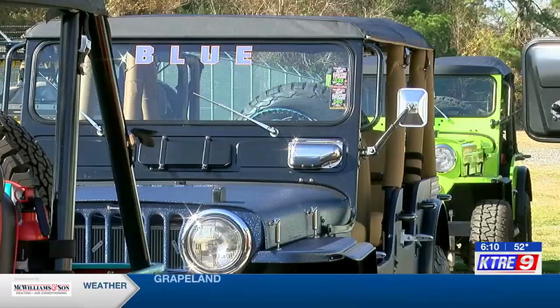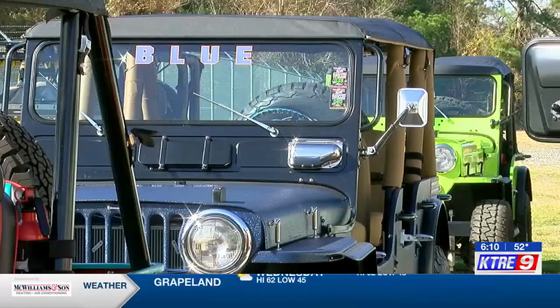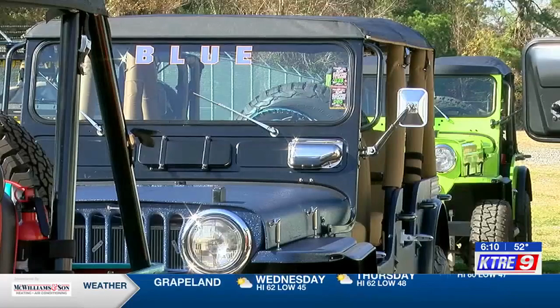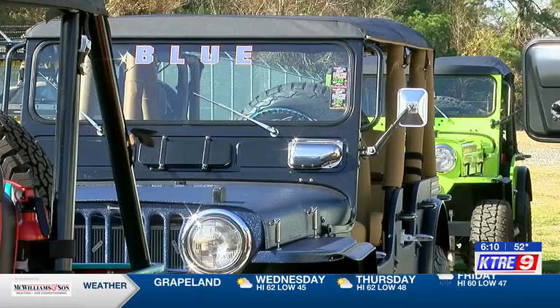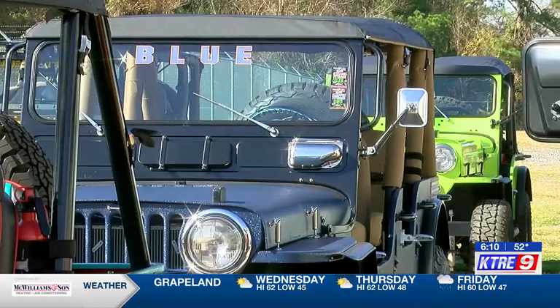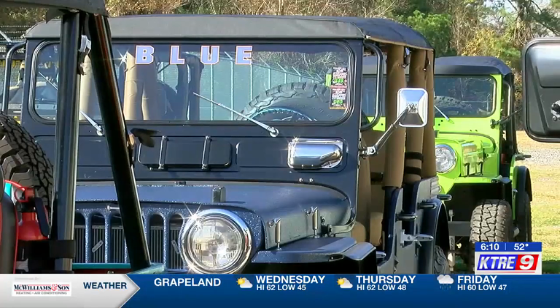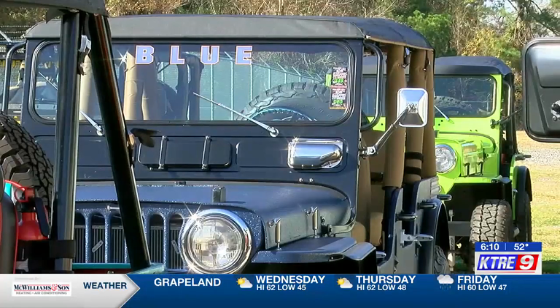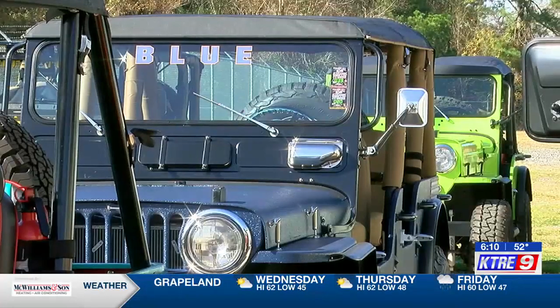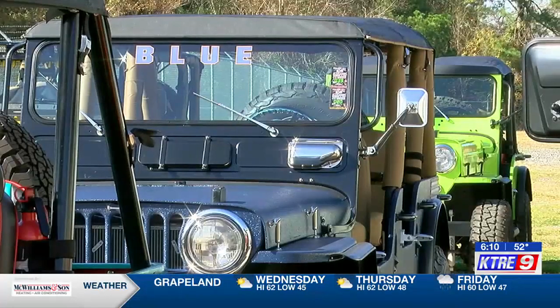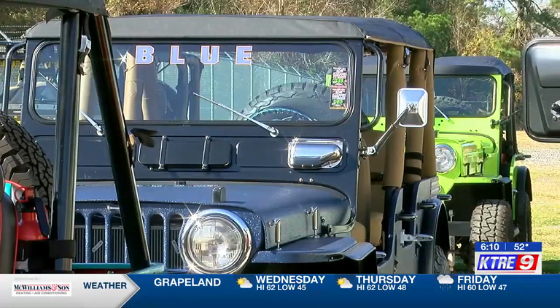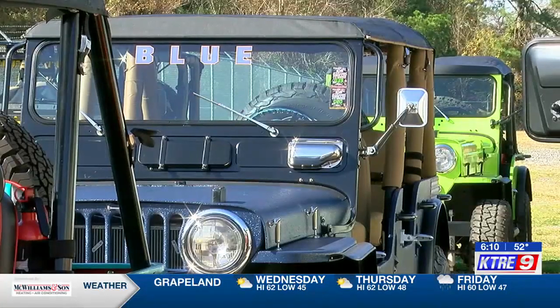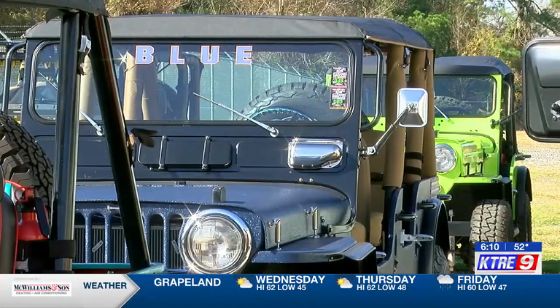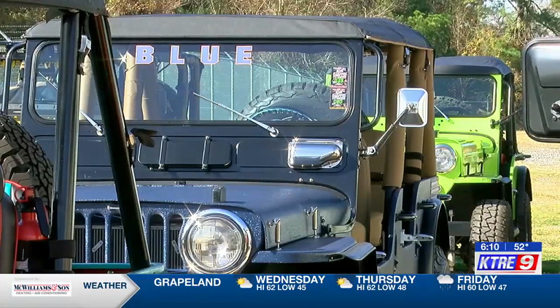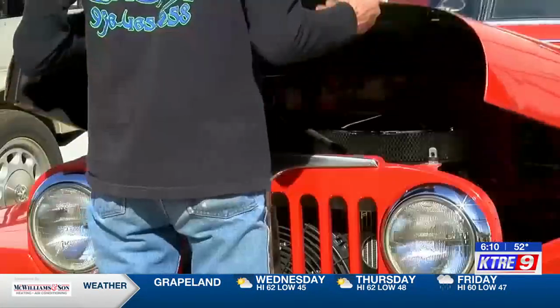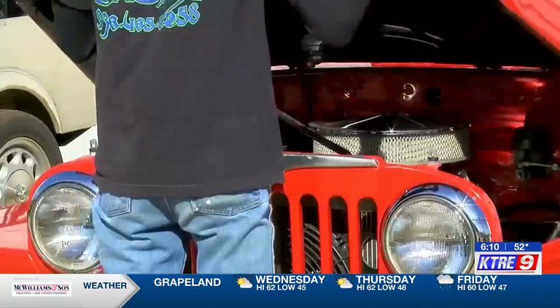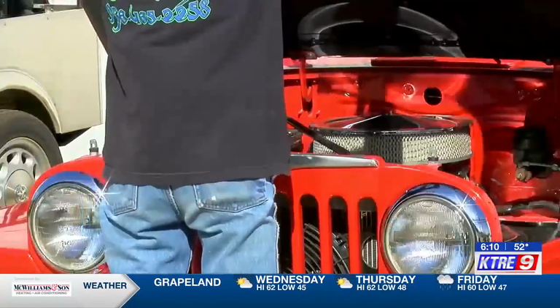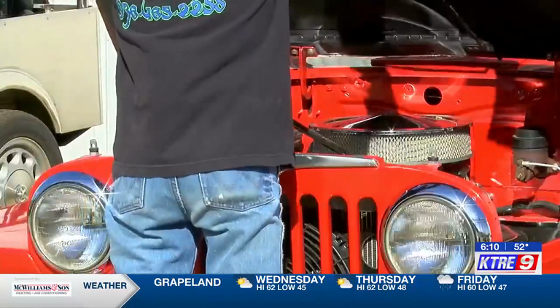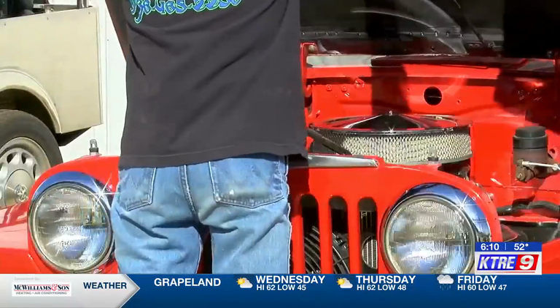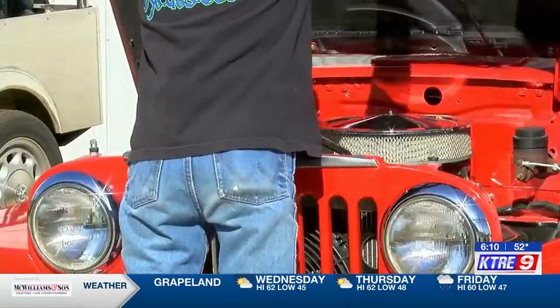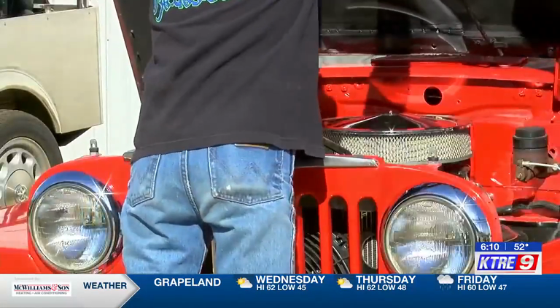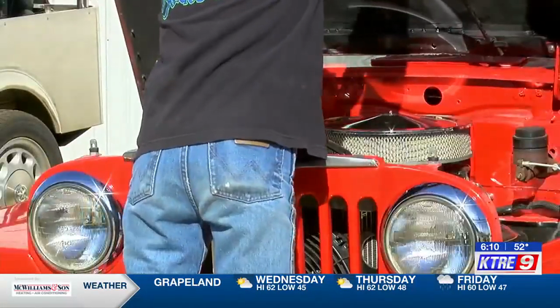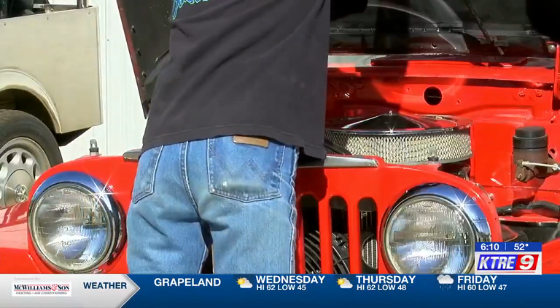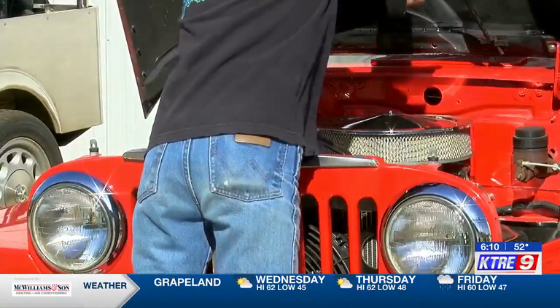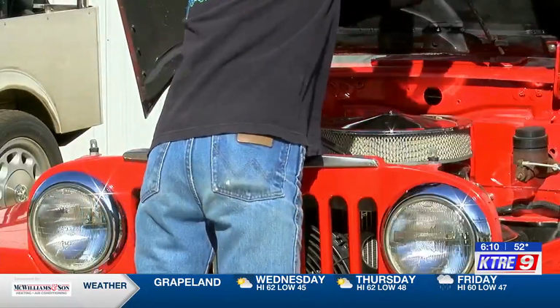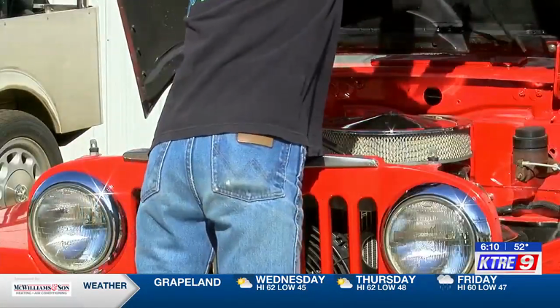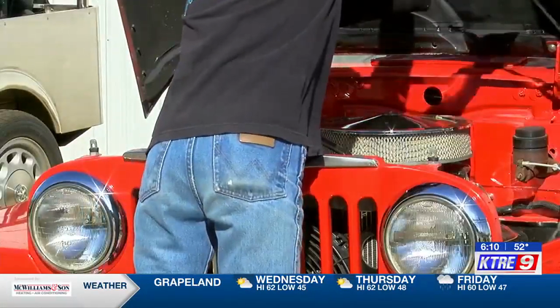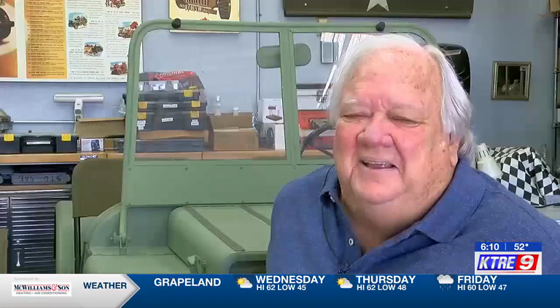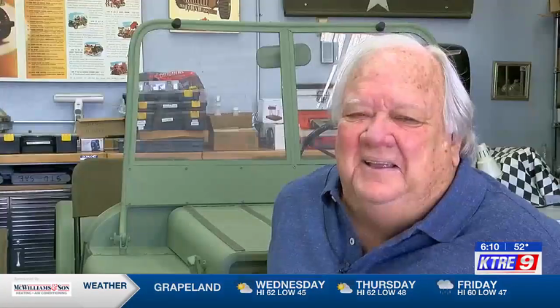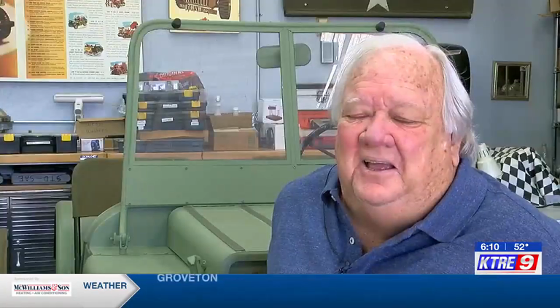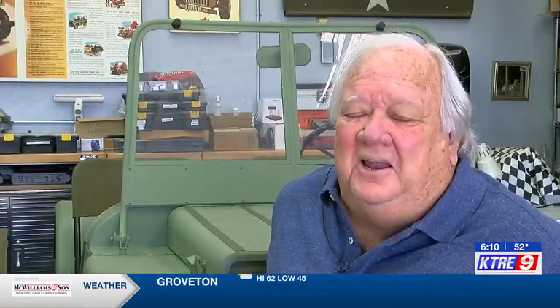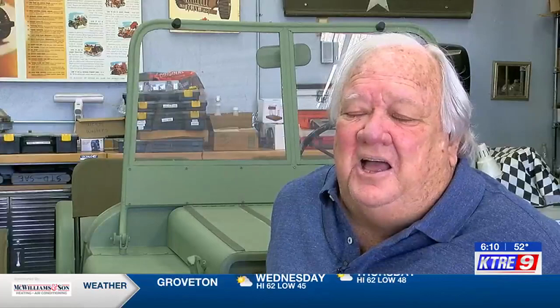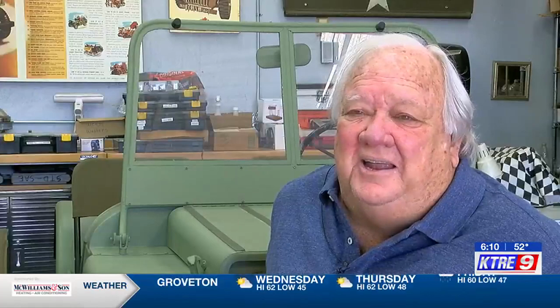When looking back at his collection of custom Jeeps, Barry reflects on how much money it costs to have it. "A lot."